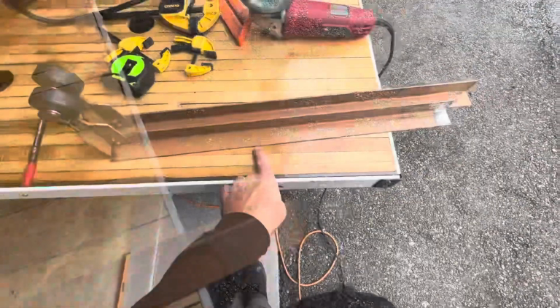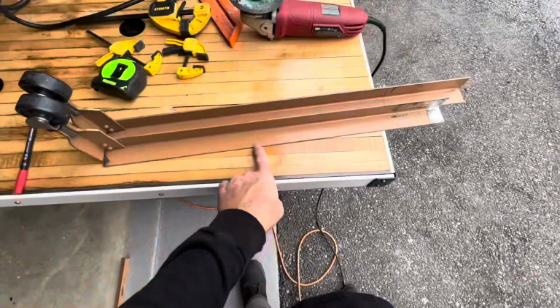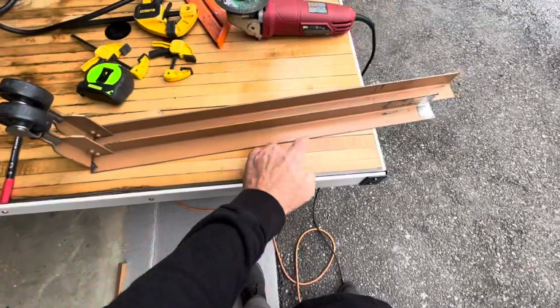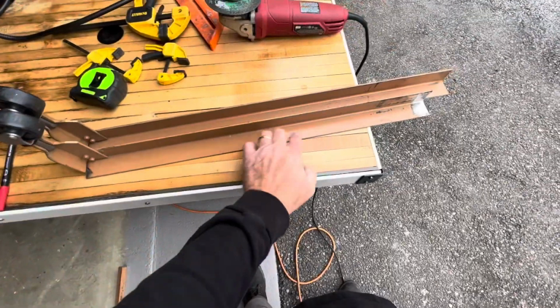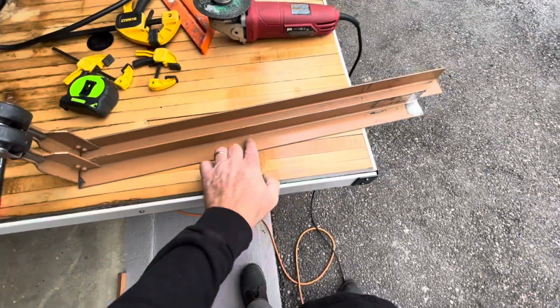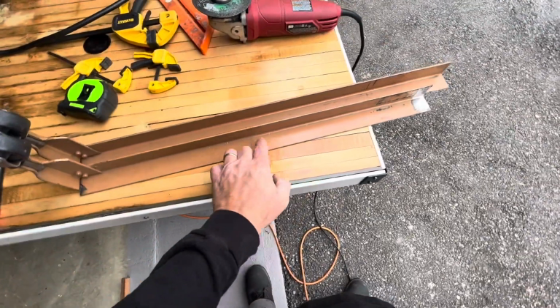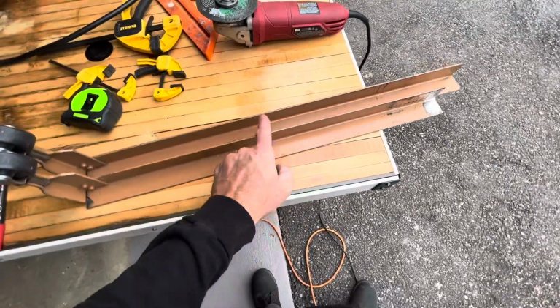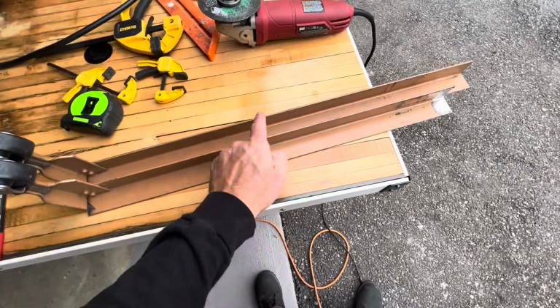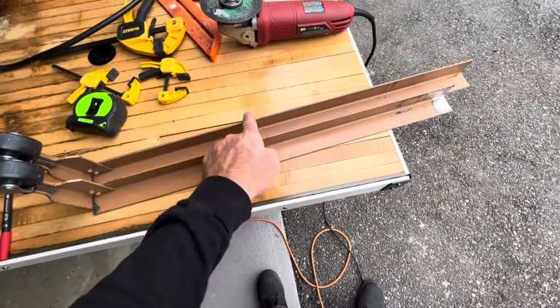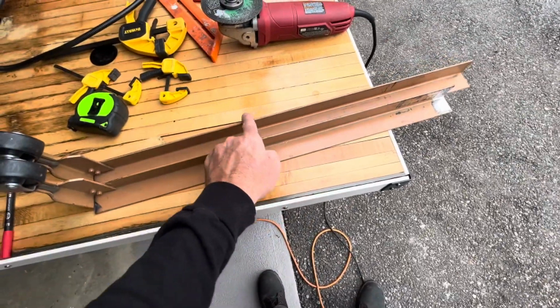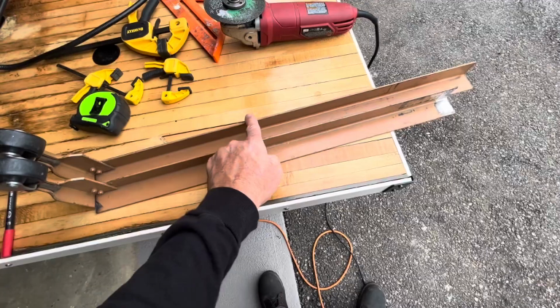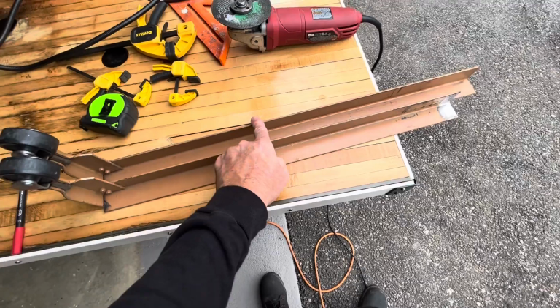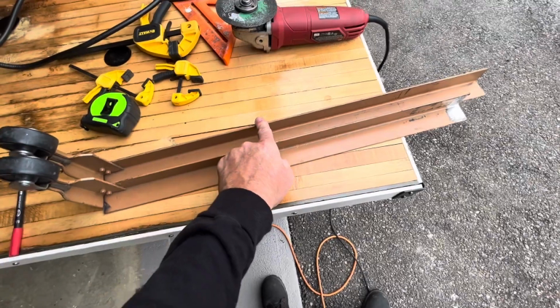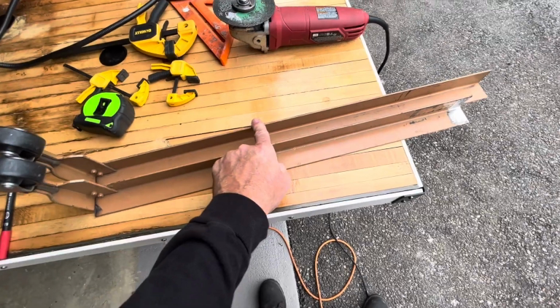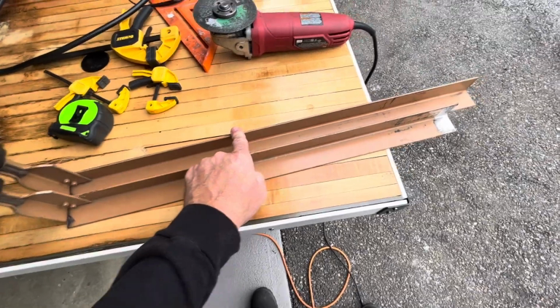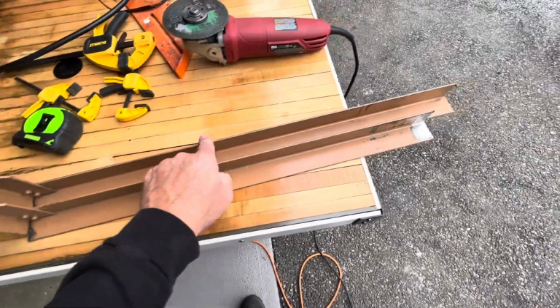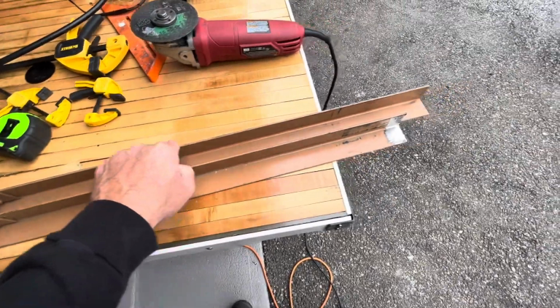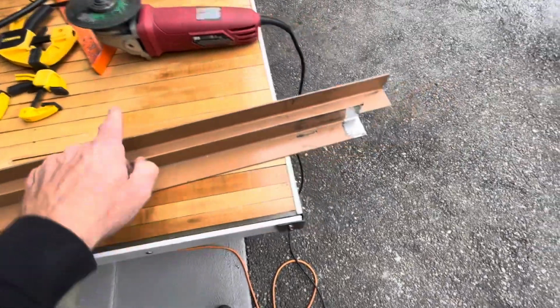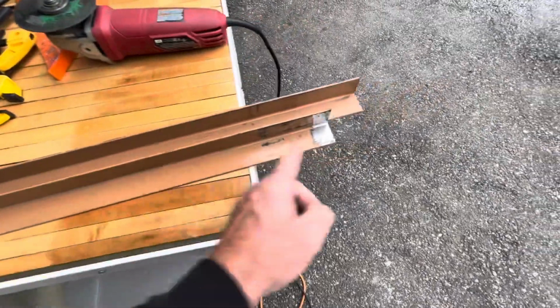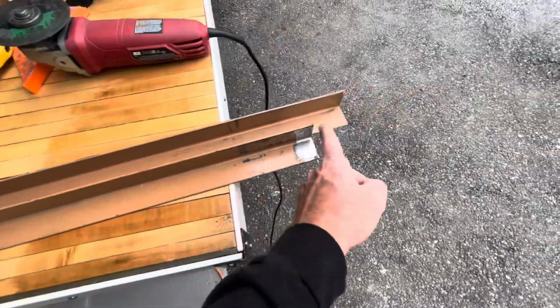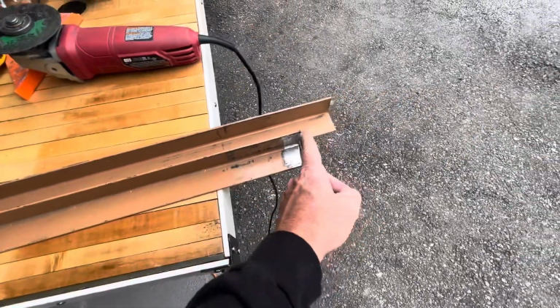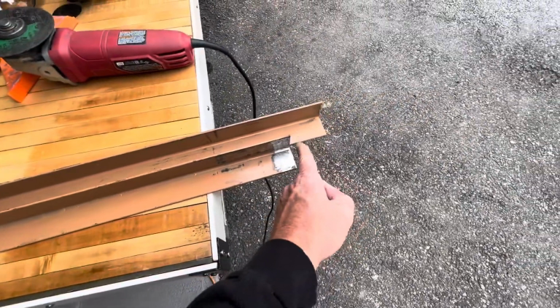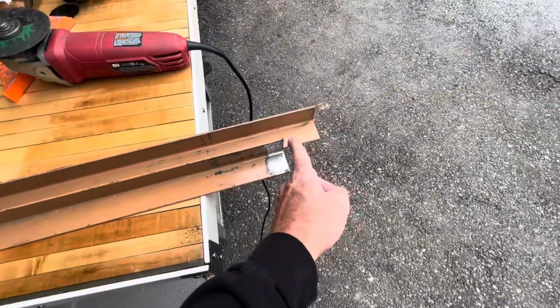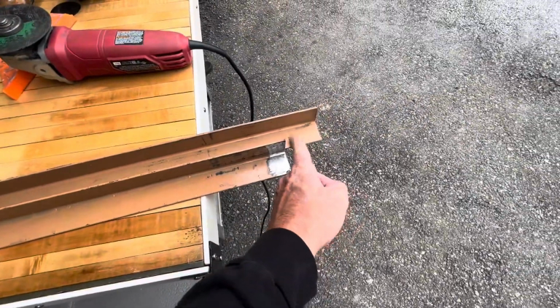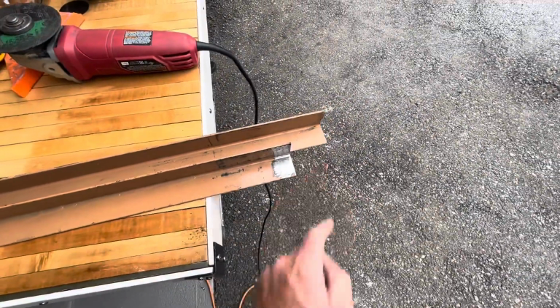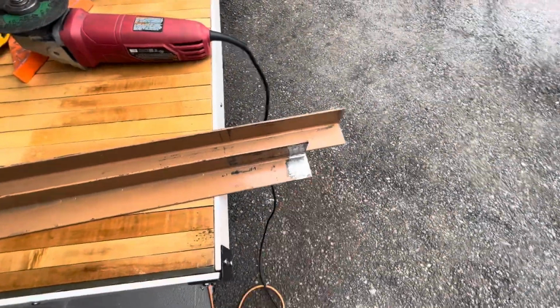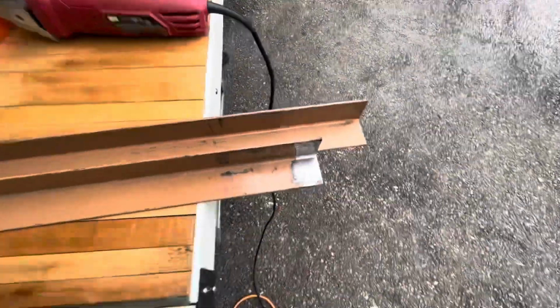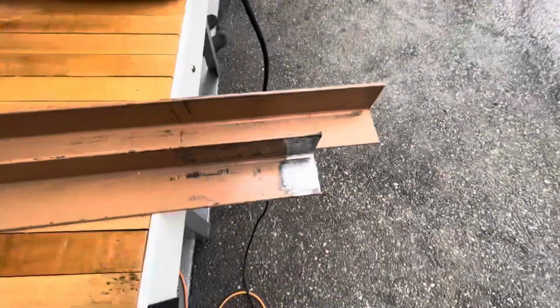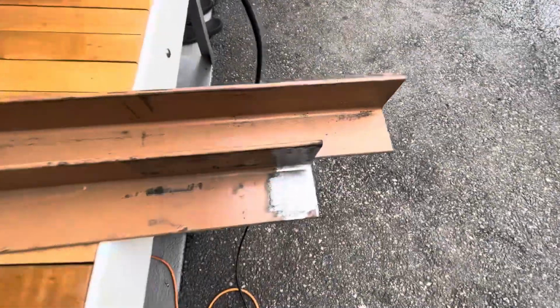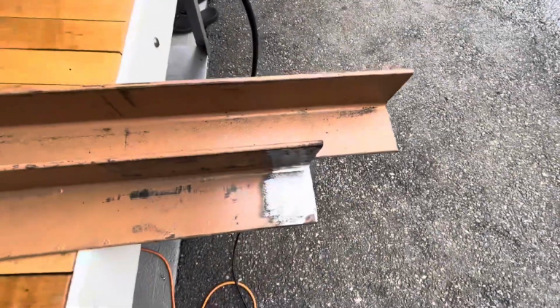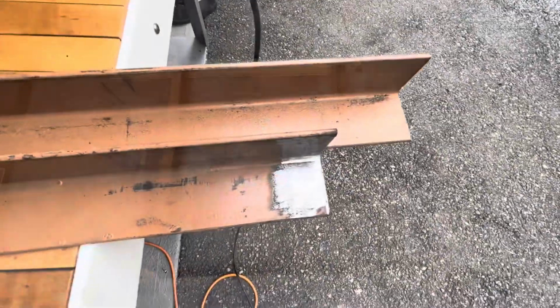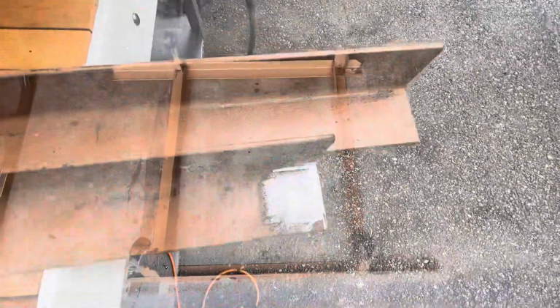I just cut this little one to length. I'm gonna match the other one — this is the opposing side here. Just cut that off right there with my angle grinder.